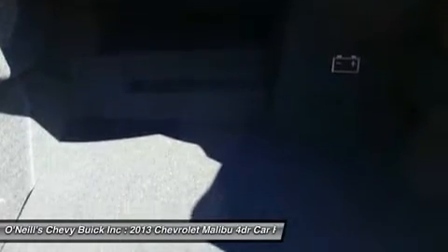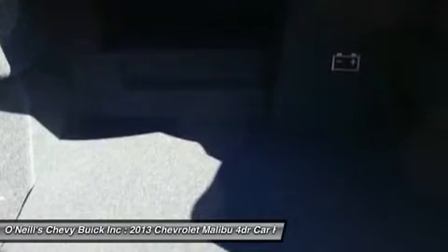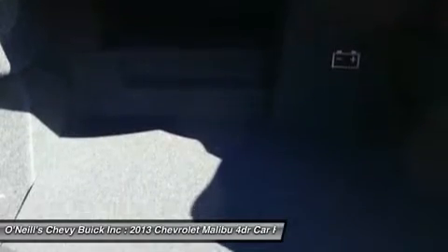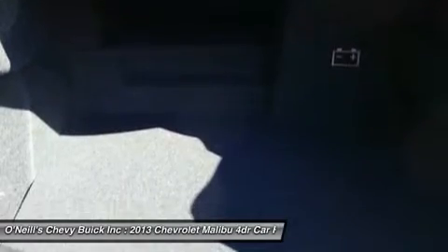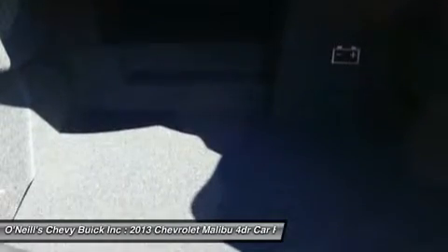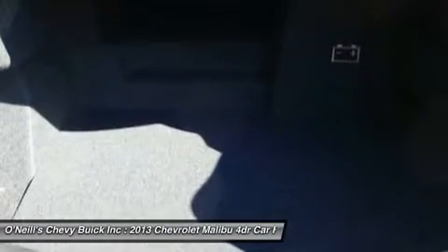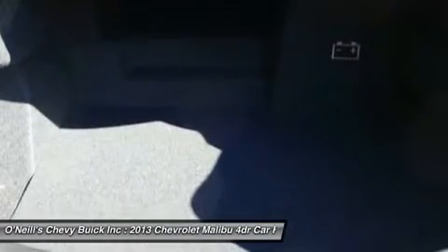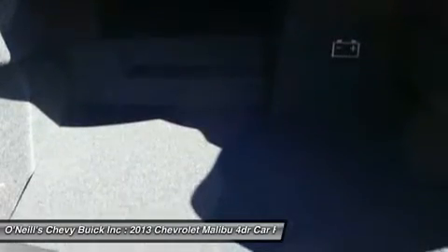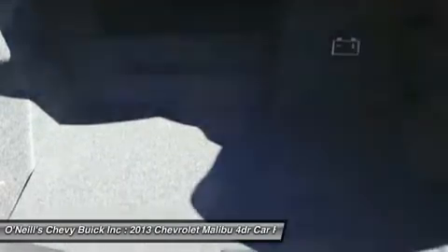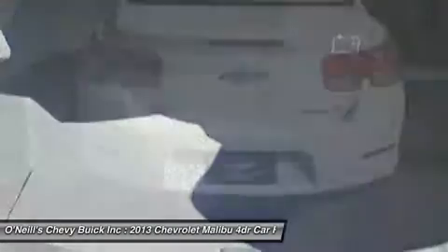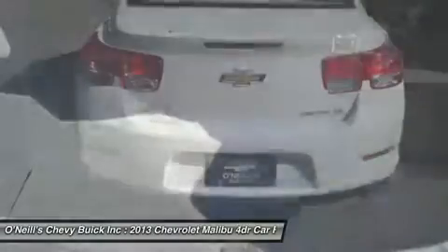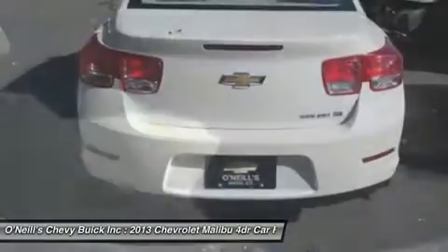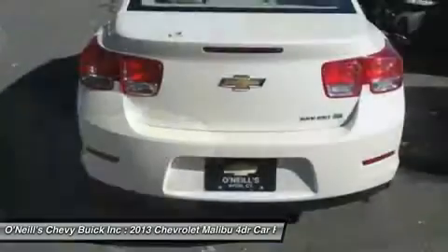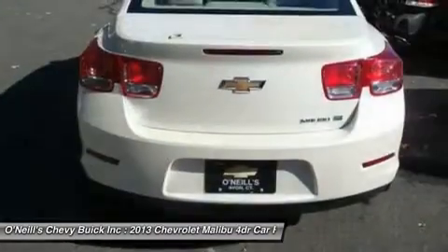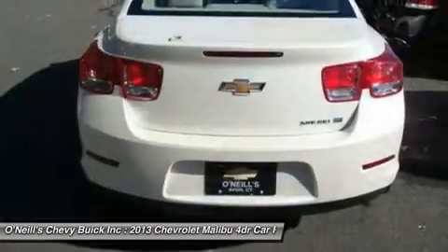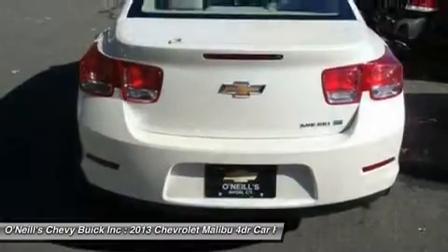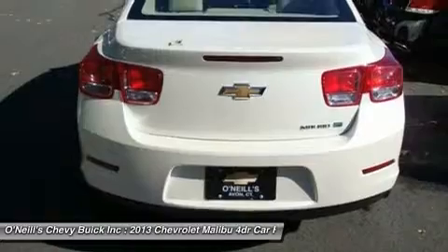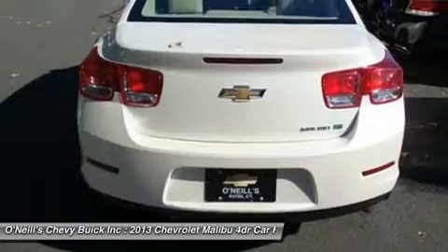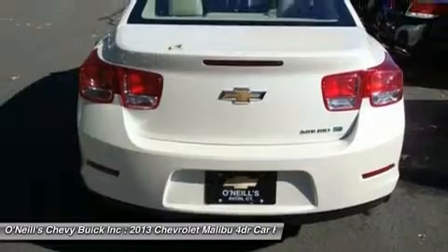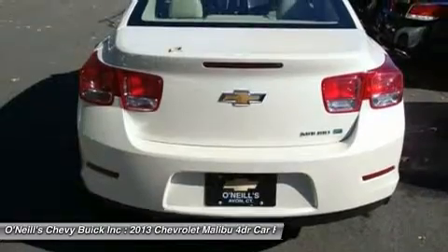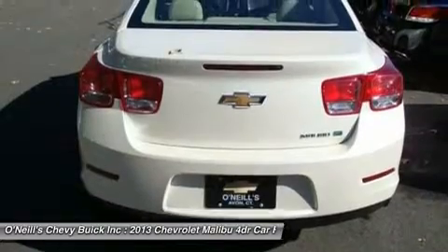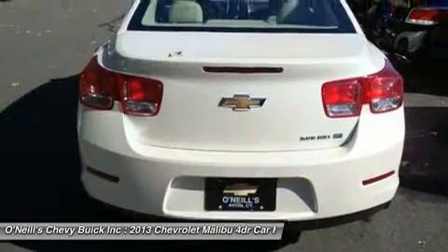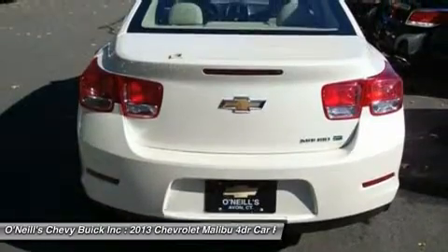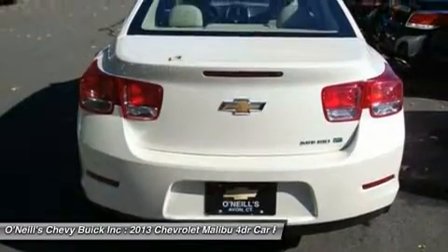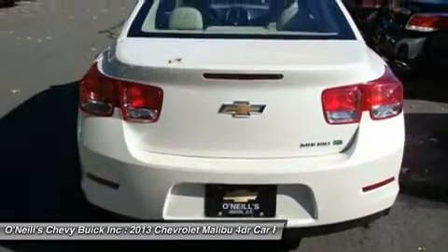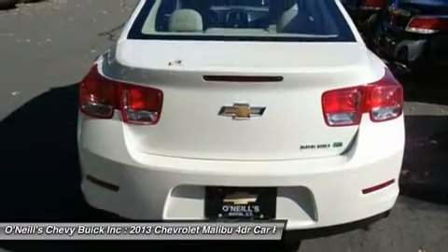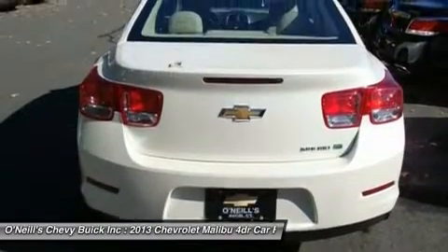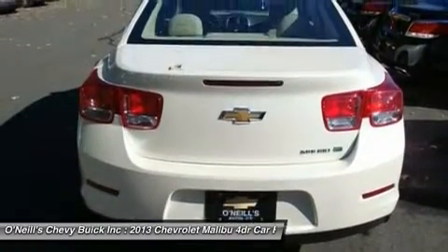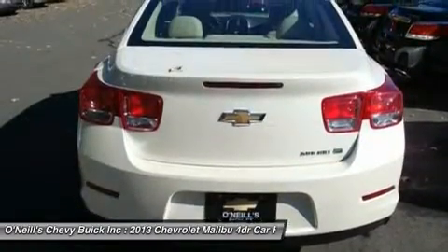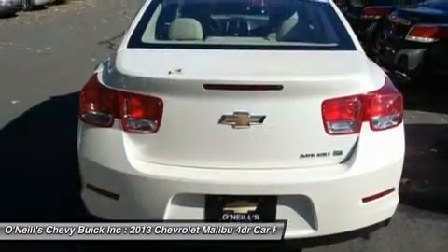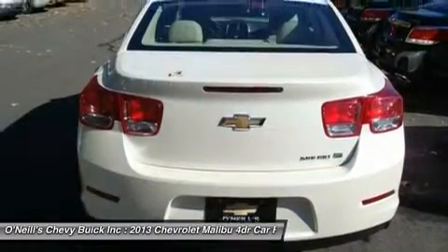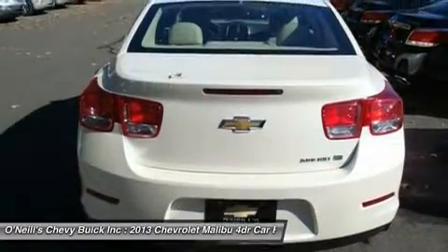If you are looking for an American-built mid-size sedan with good fuel economy, excellent handling, and an exceptionally quiet cabin, the 2013 Chevrolet Malibu will fit the bill.